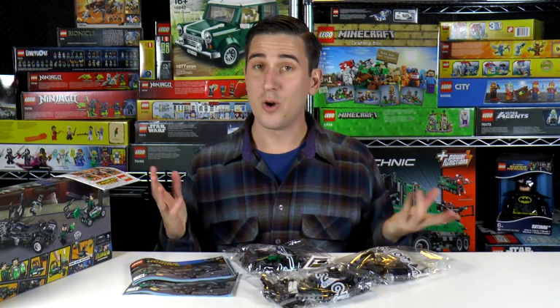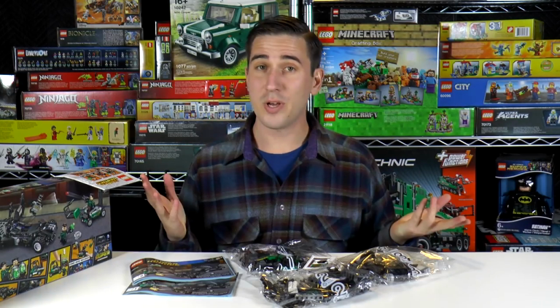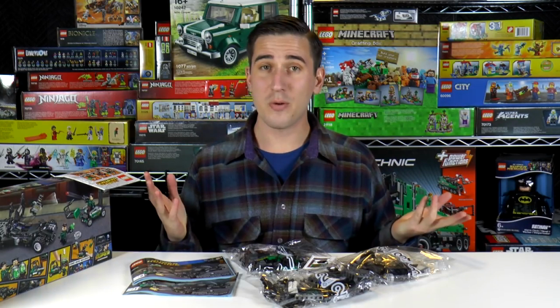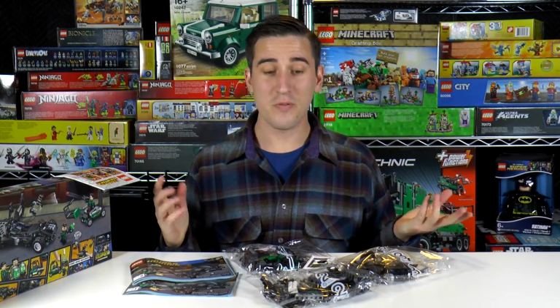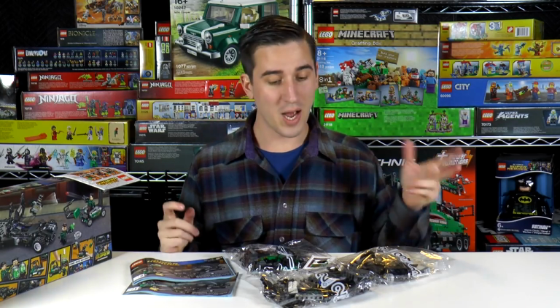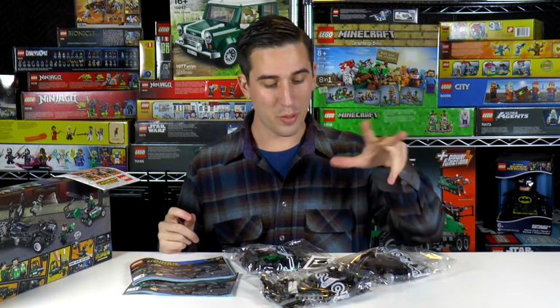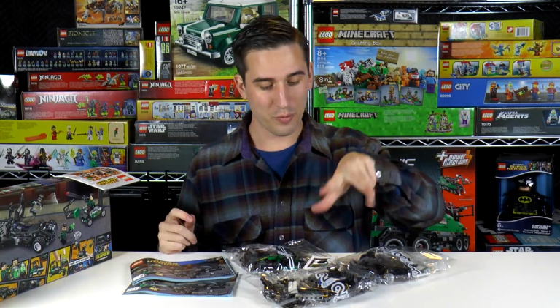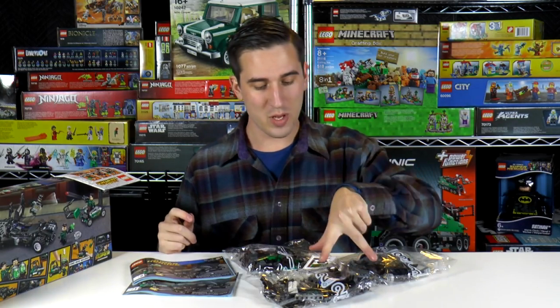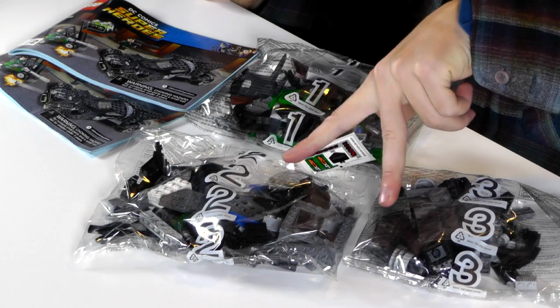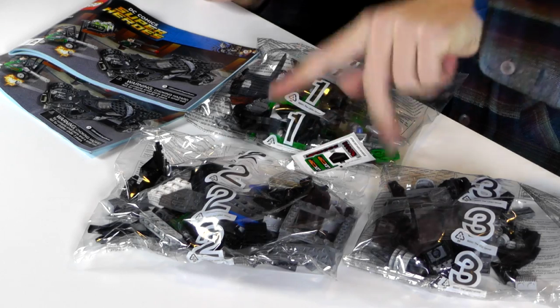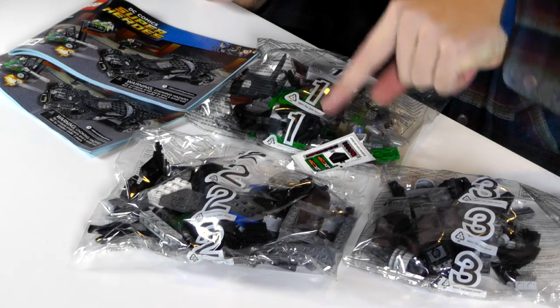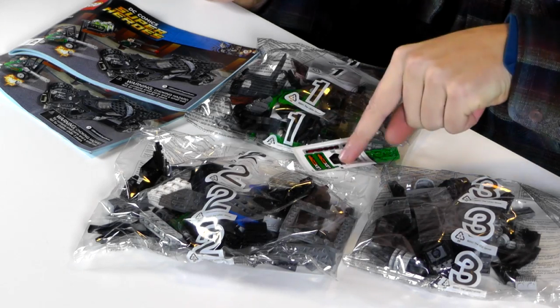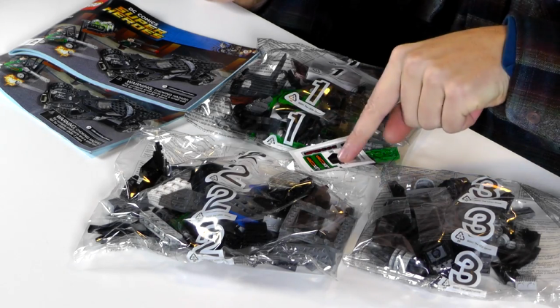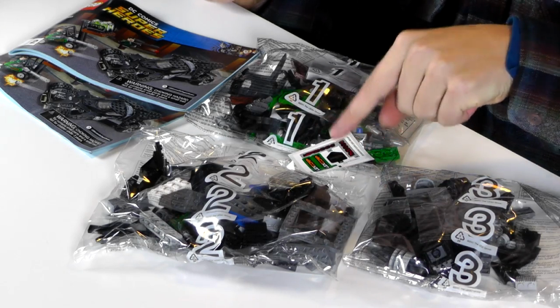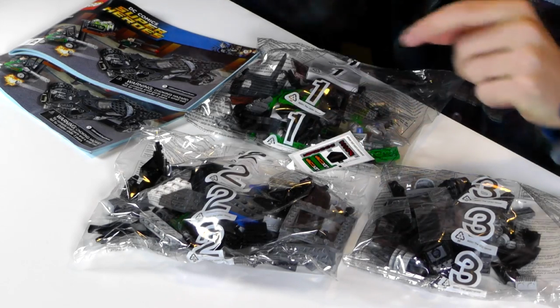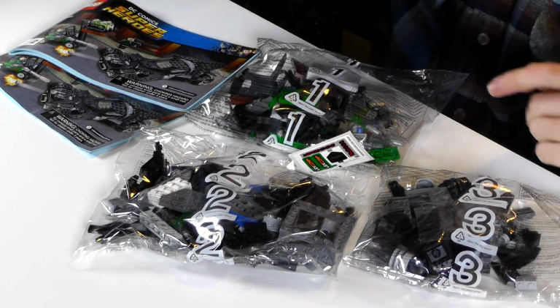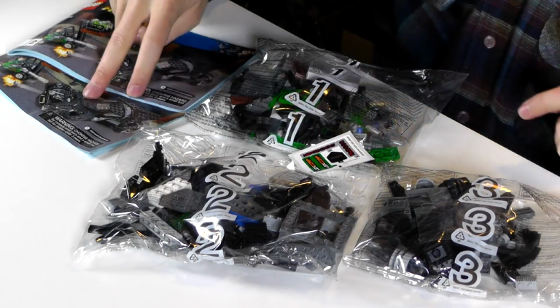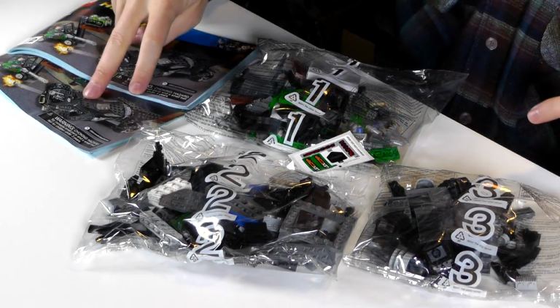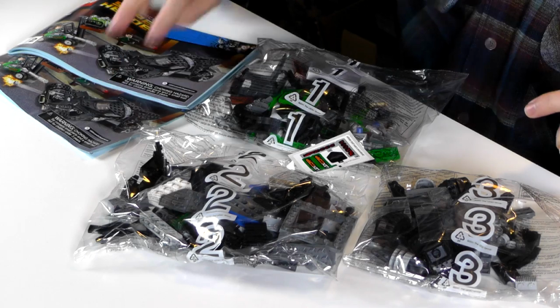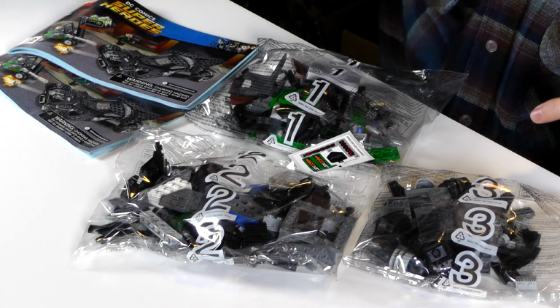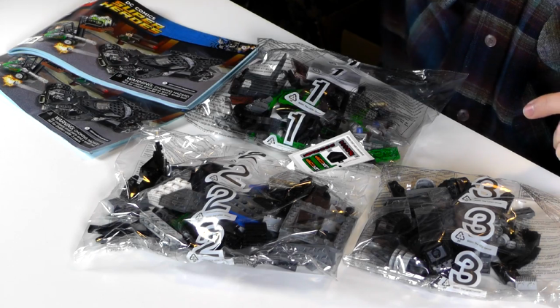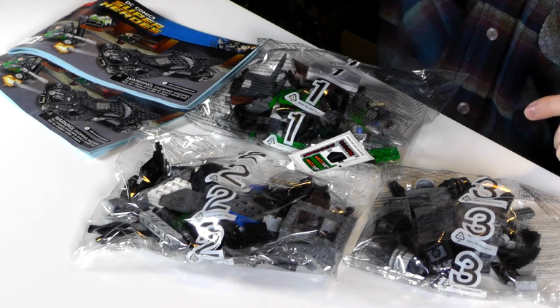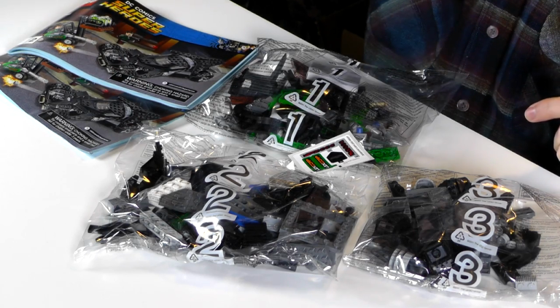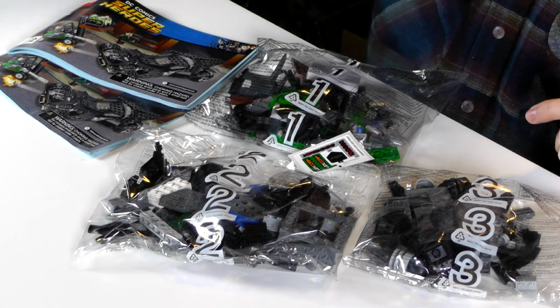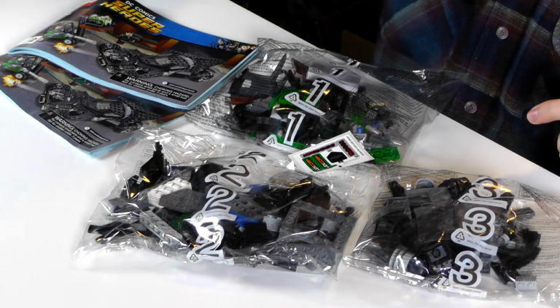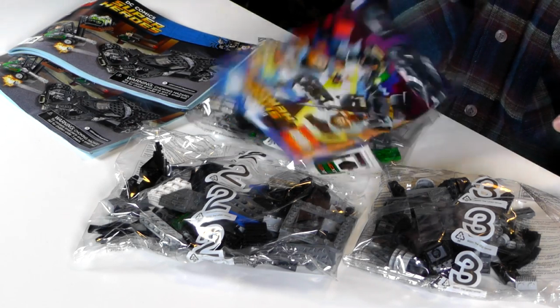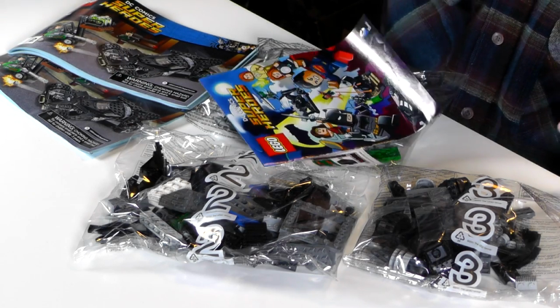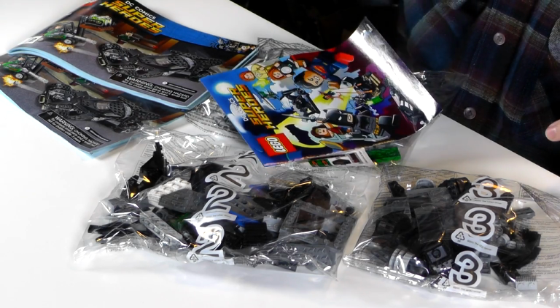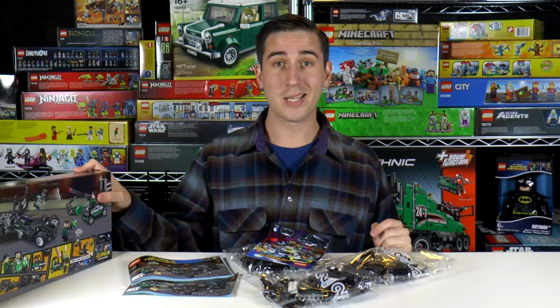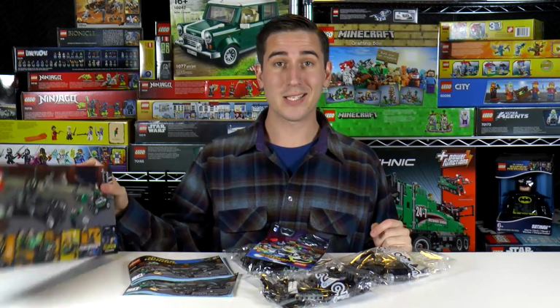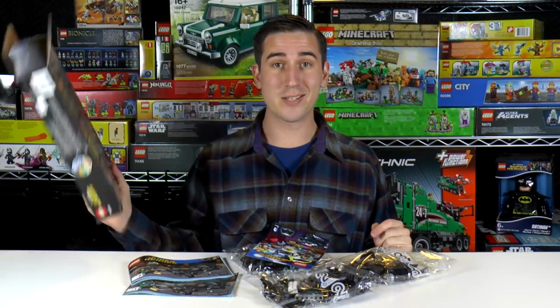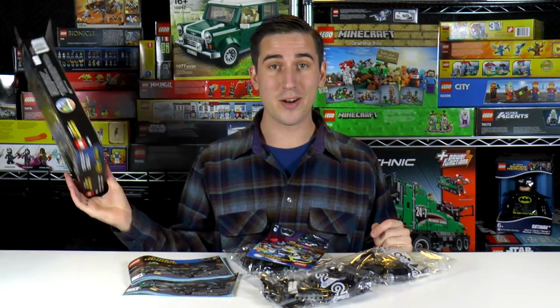We've got three bags, some stickers, two manuals, and a comic book. Let's get started.